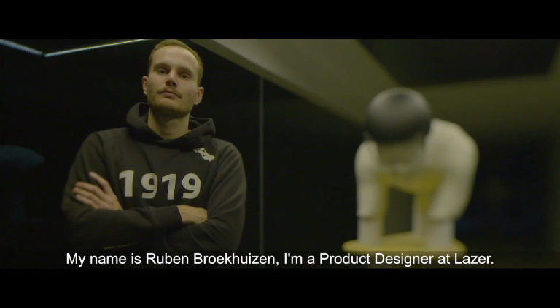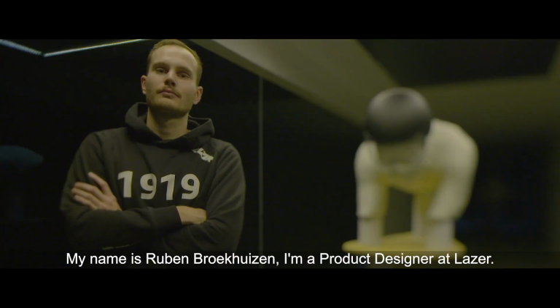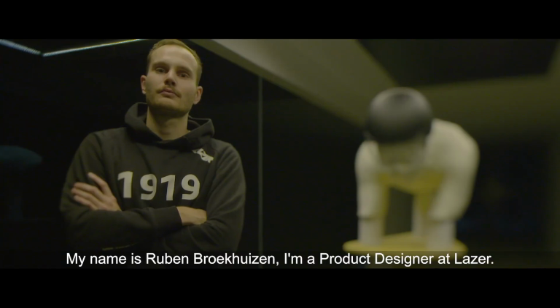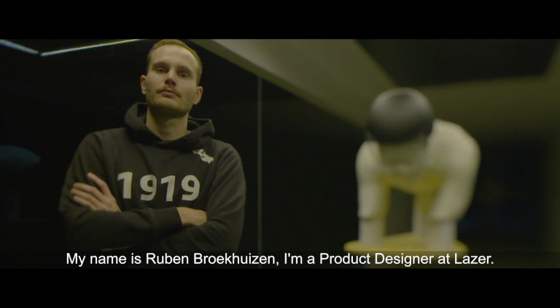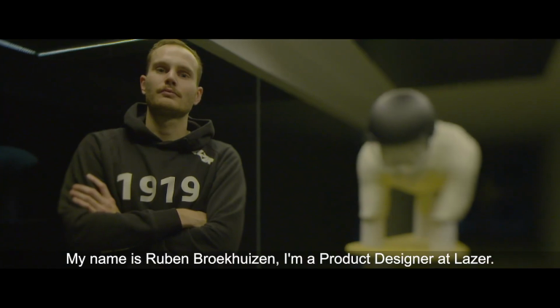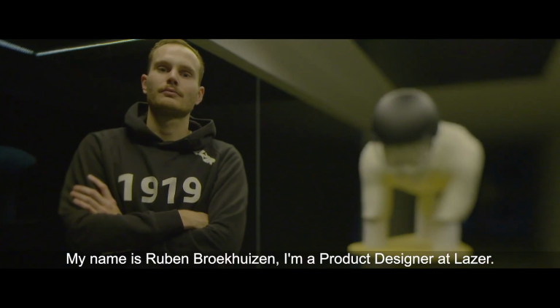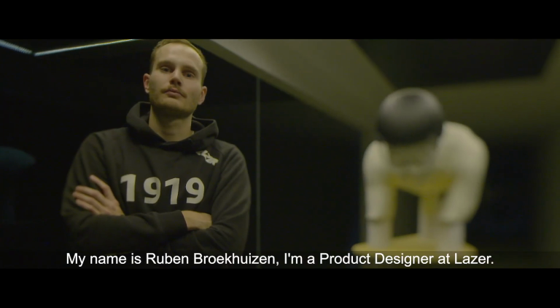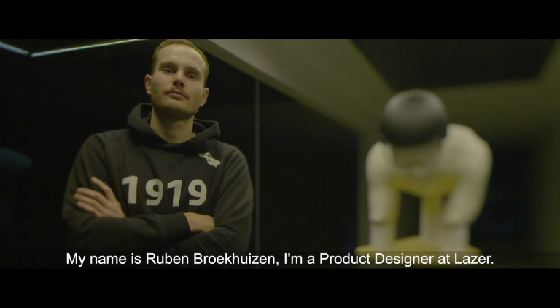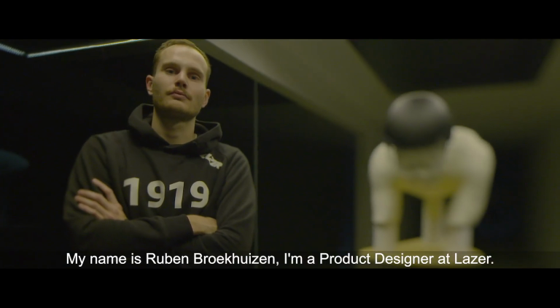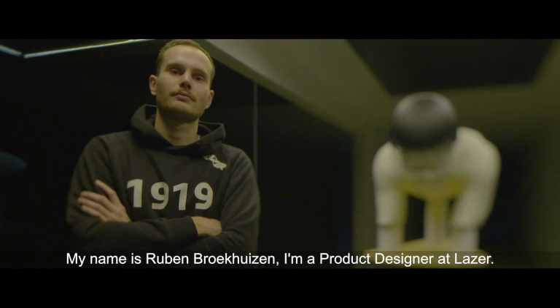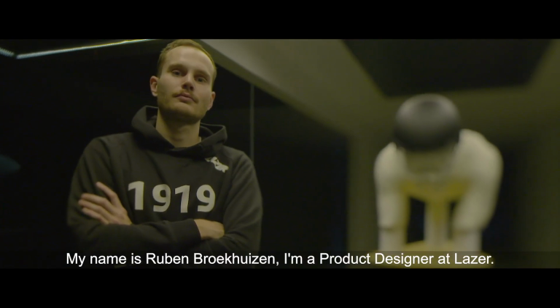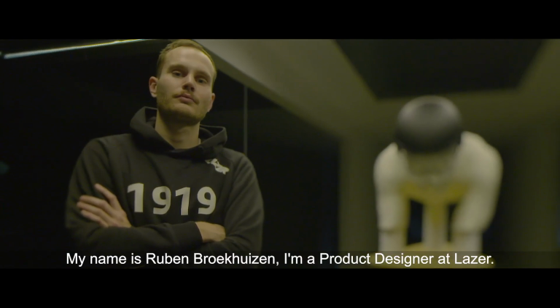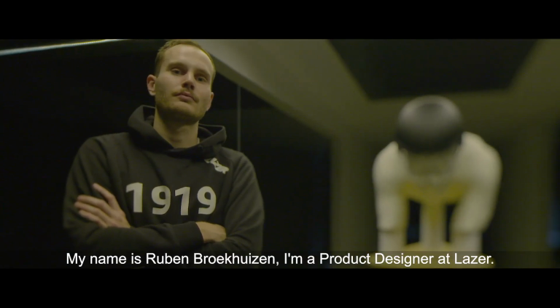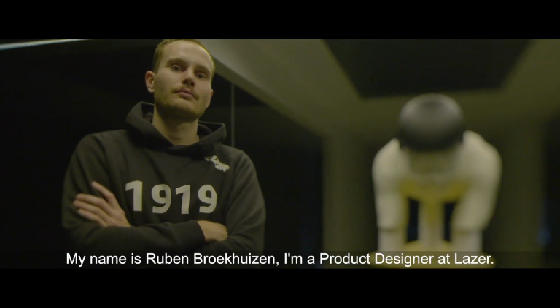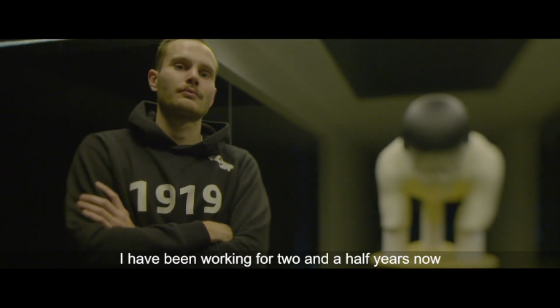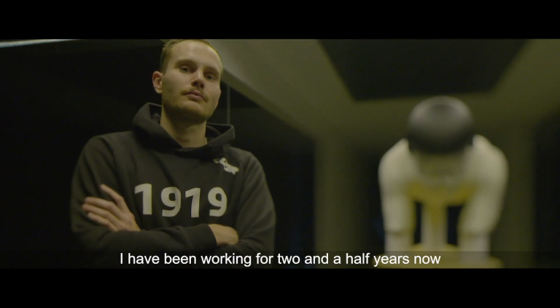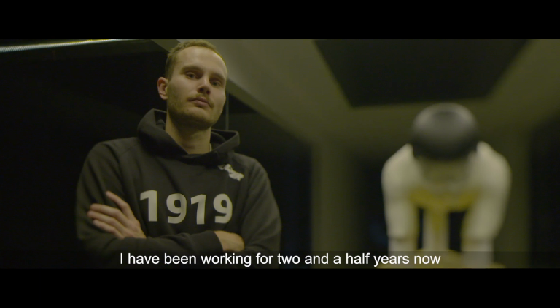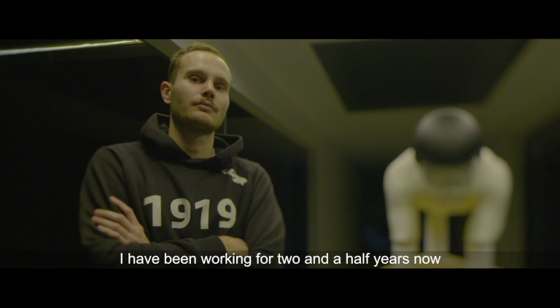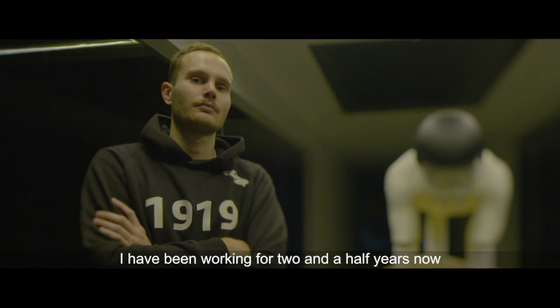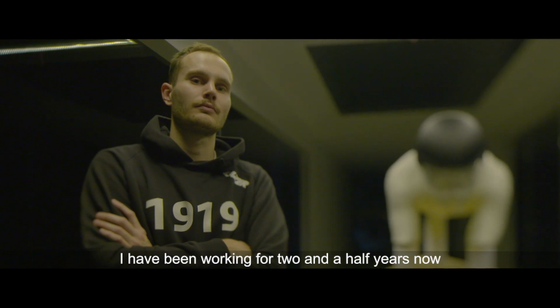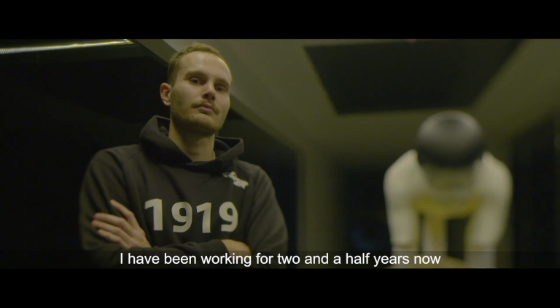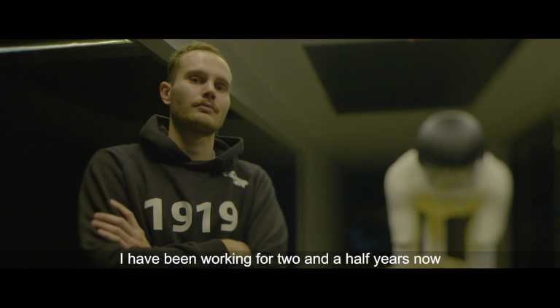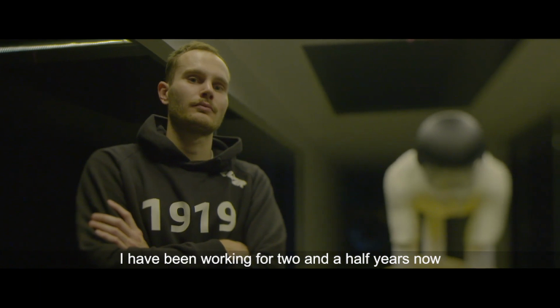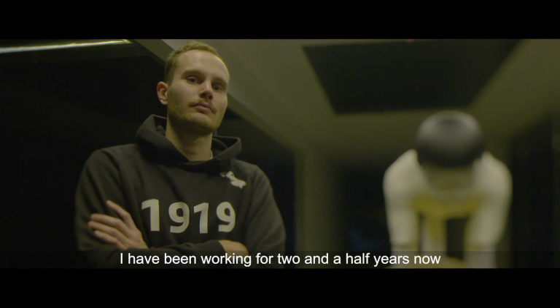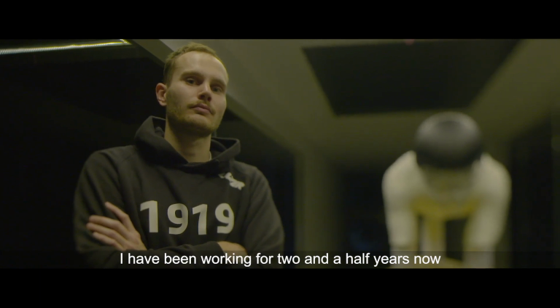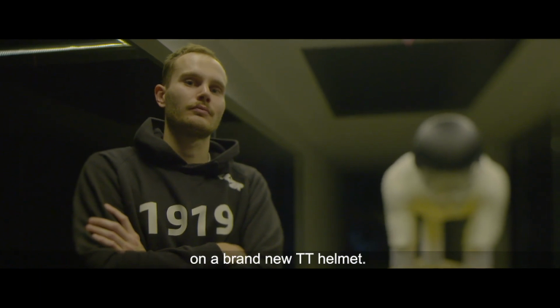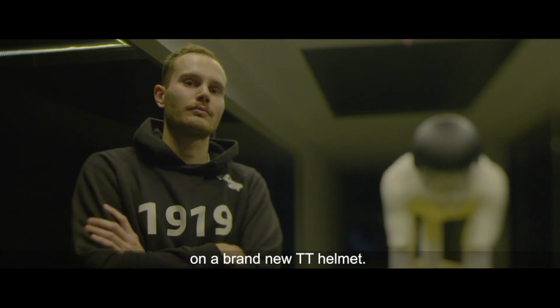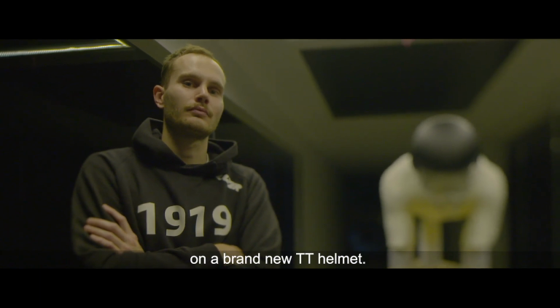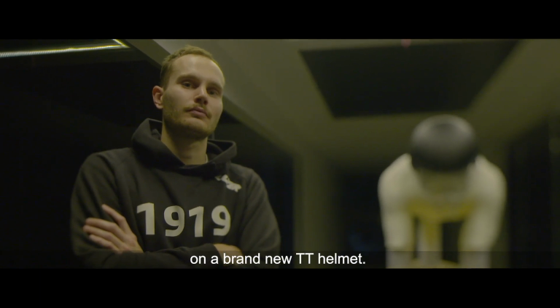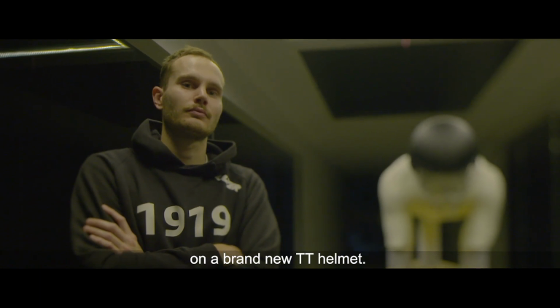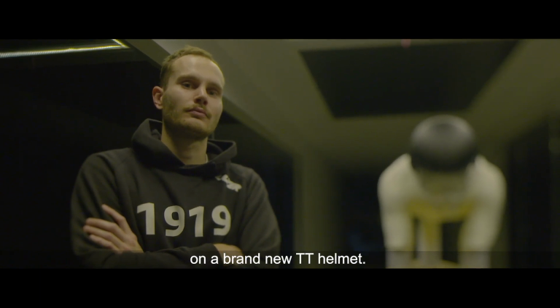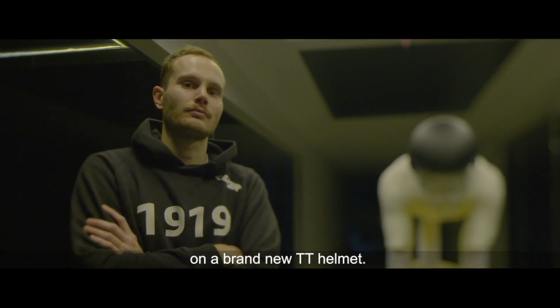My name is Ruben Broekhuizen. I'm a product designer at Lazer and I'm working right now, already for two and a half years, on the brand new TT helmet.